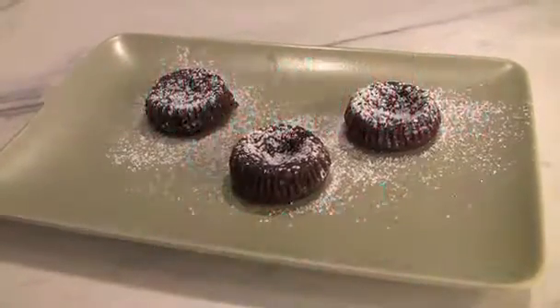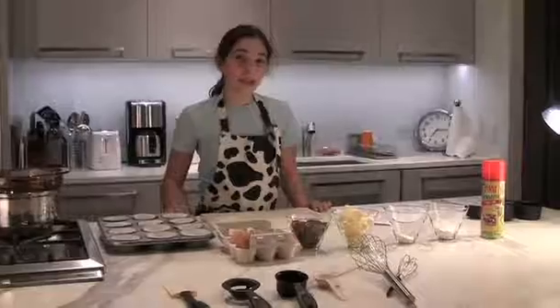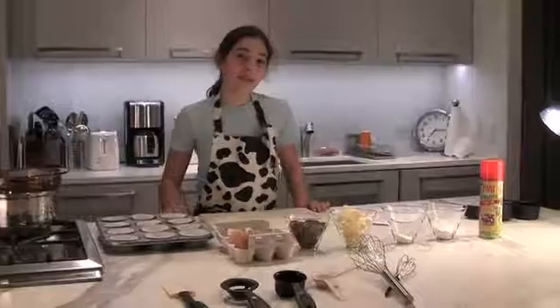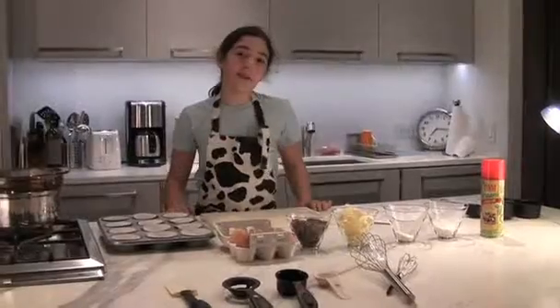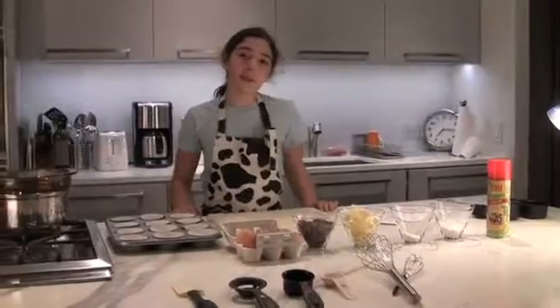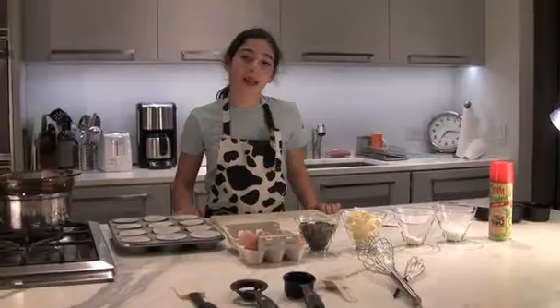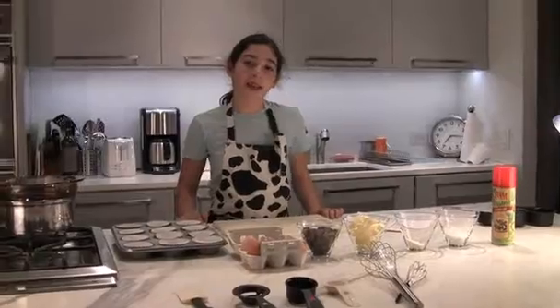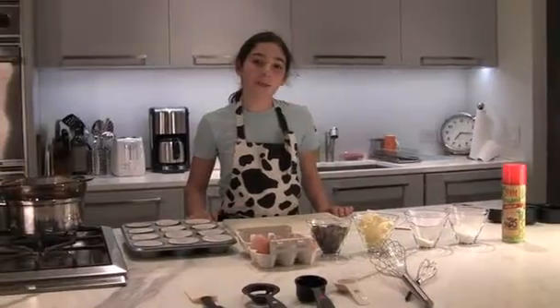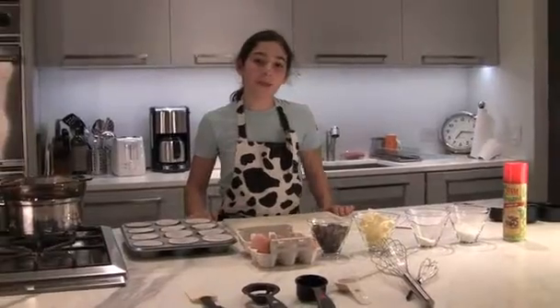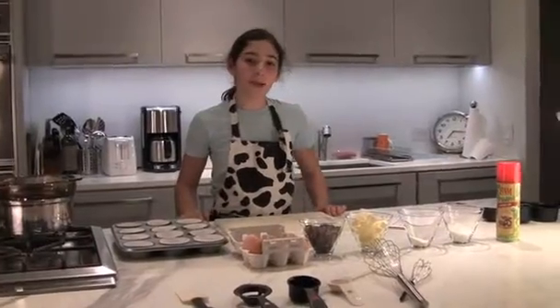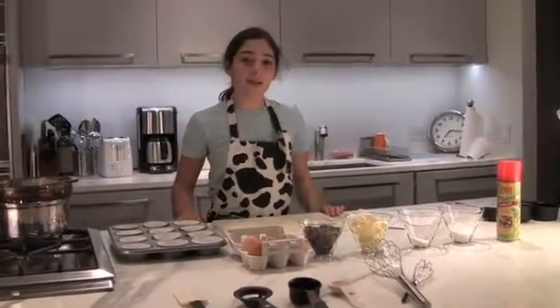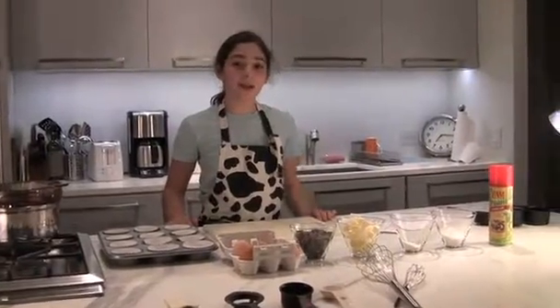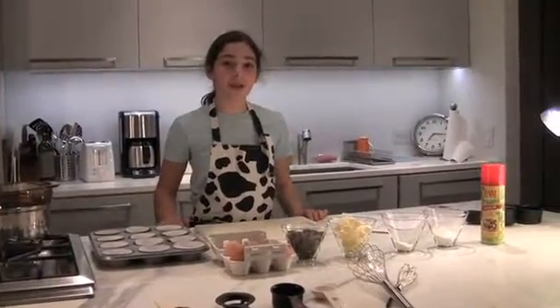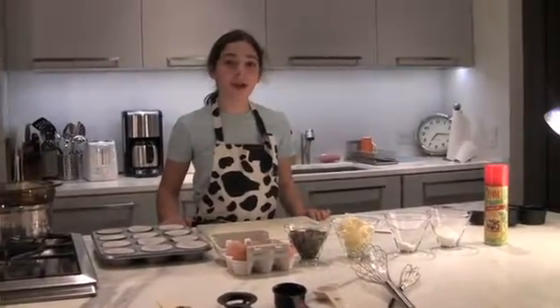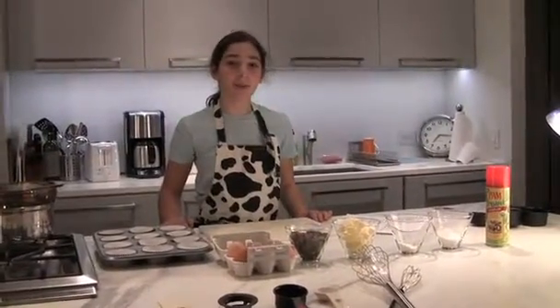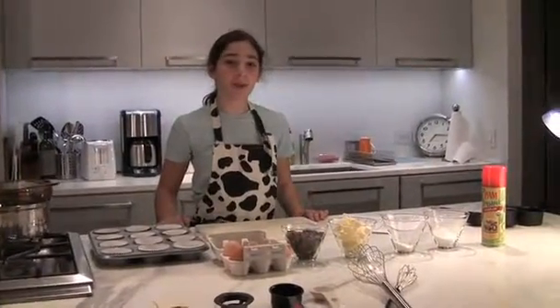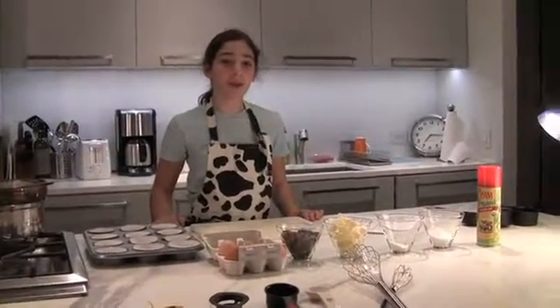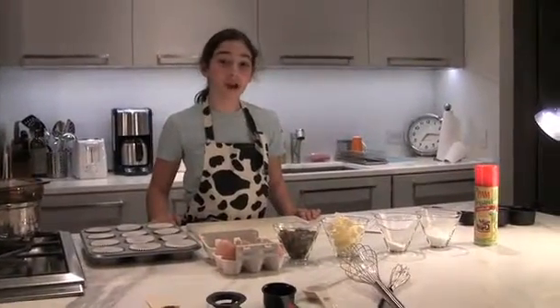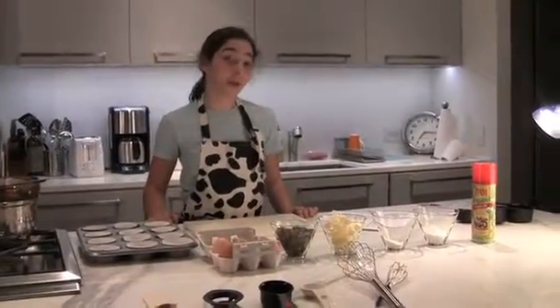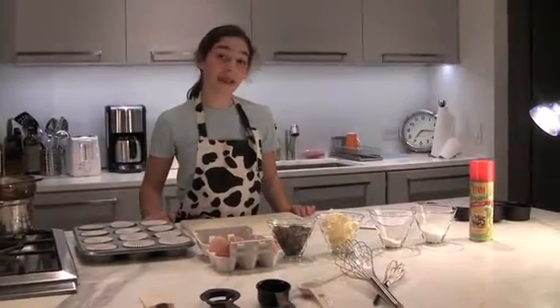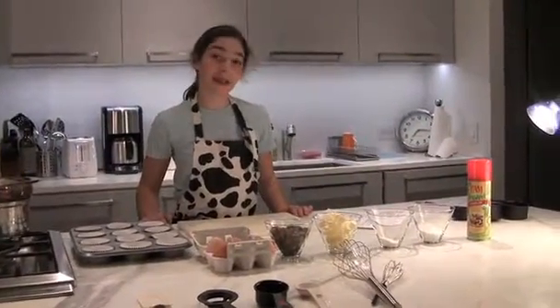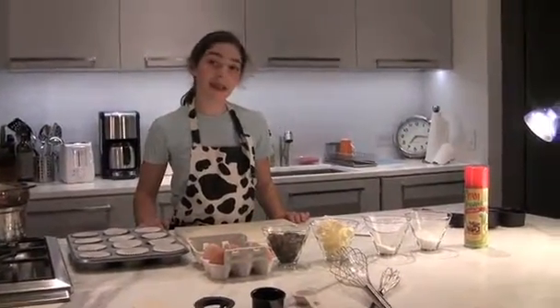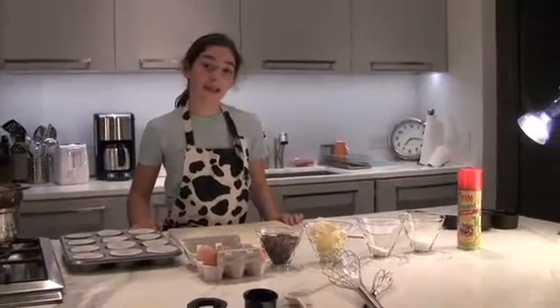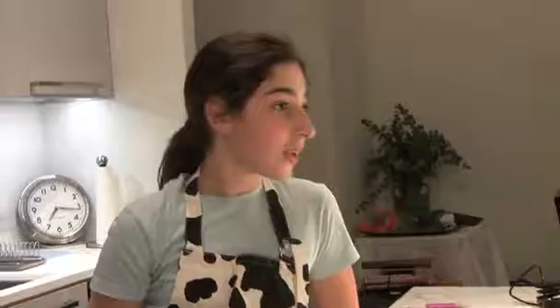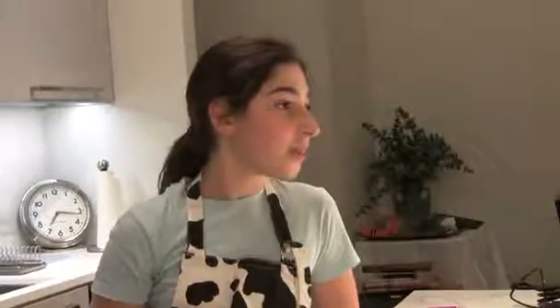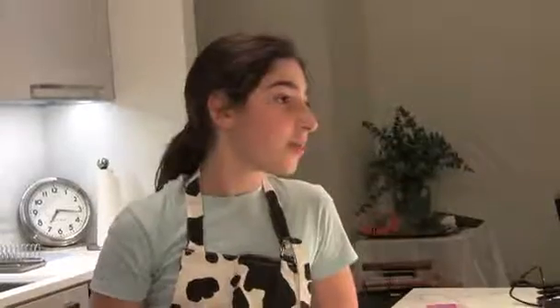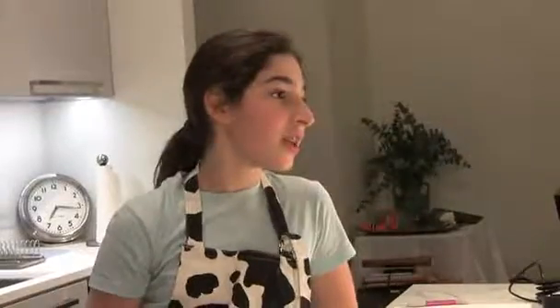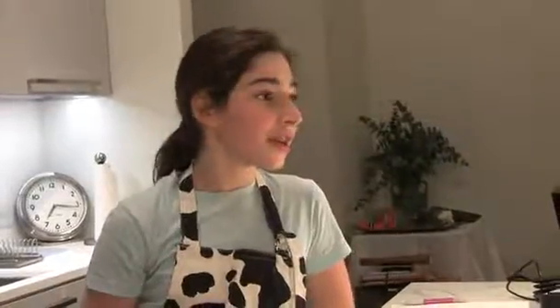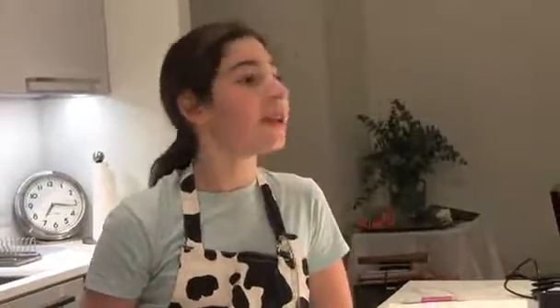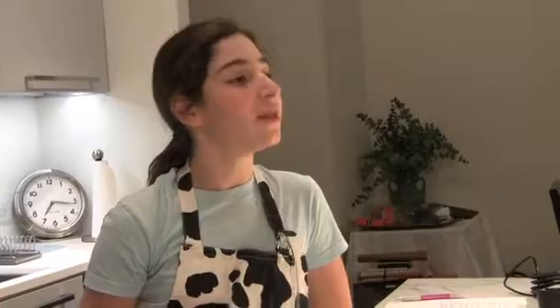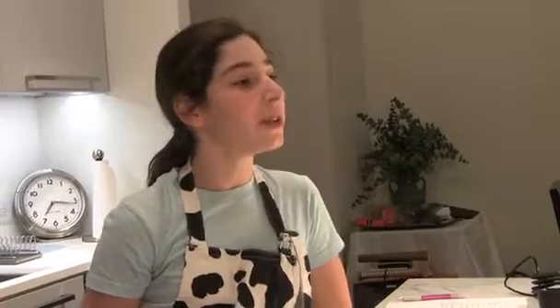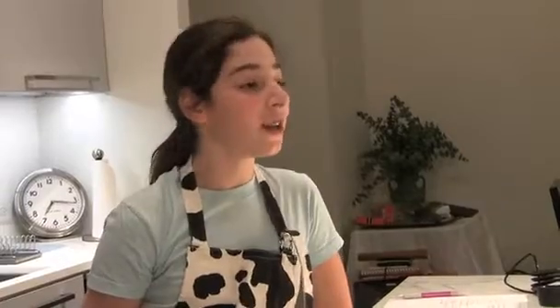Hello, I'm Emily and today I'm going to show you how to make chocolate molten cake. Here are some of the ingredients you will need.